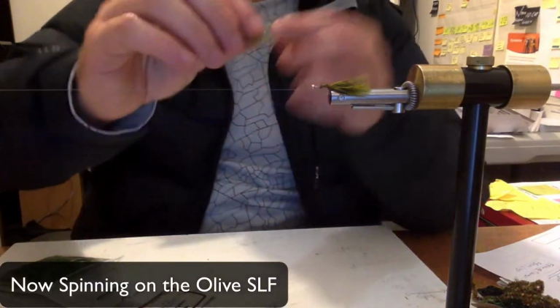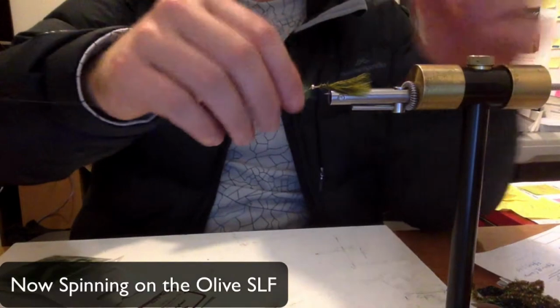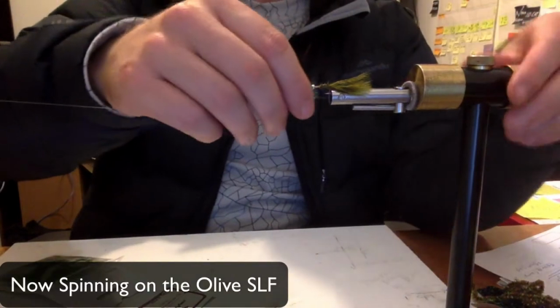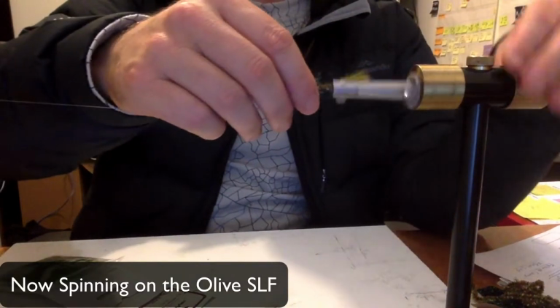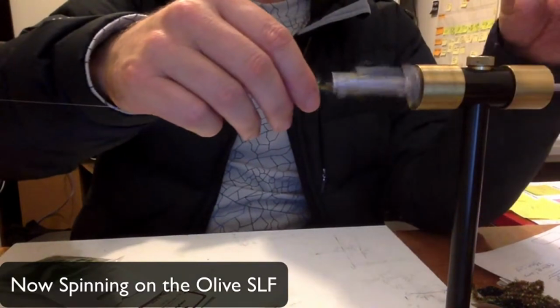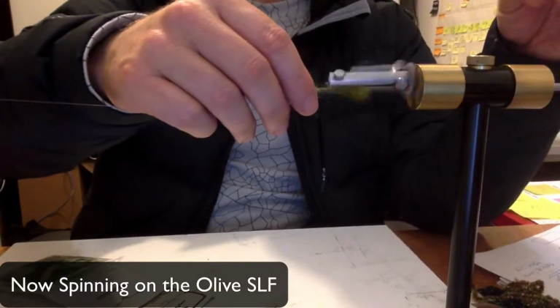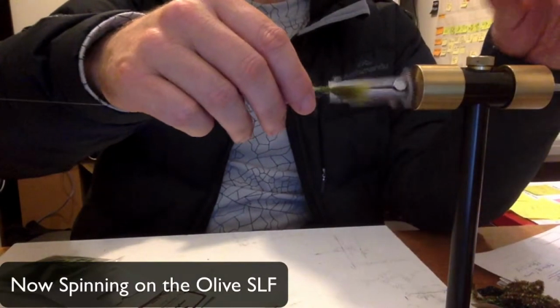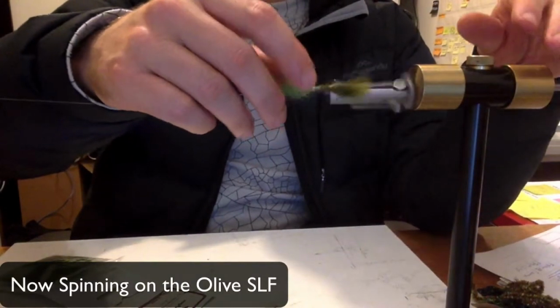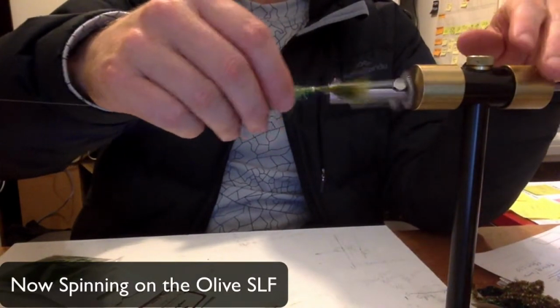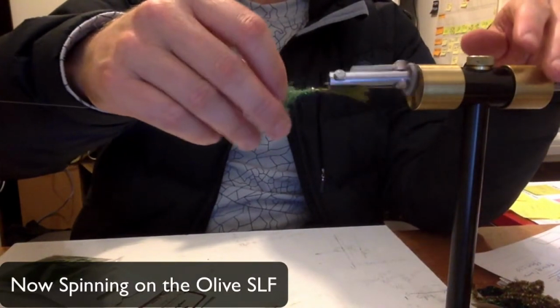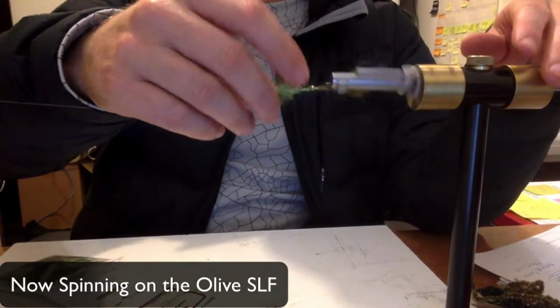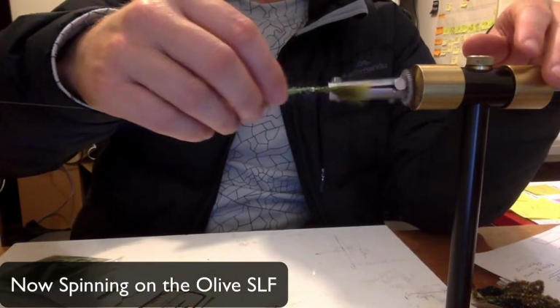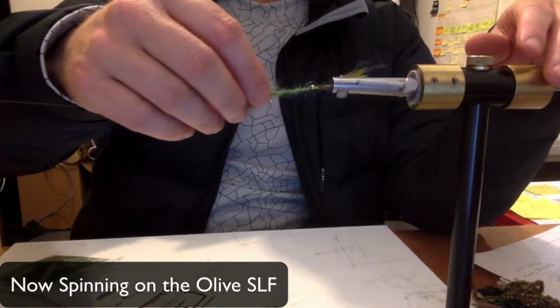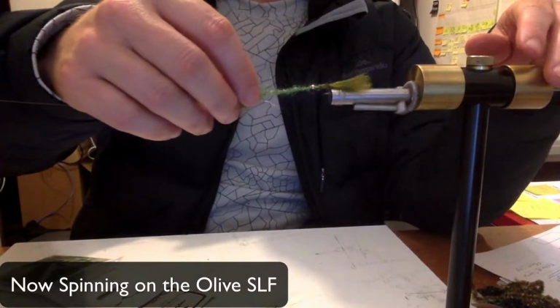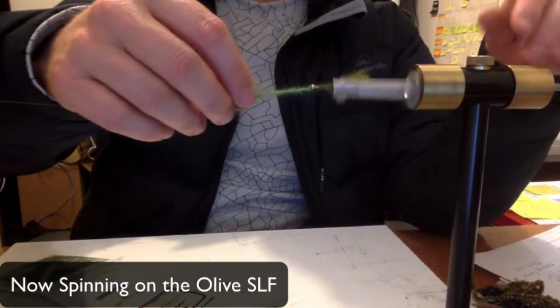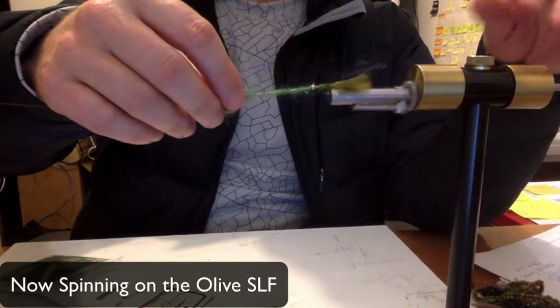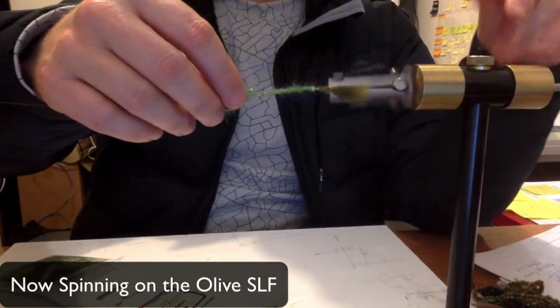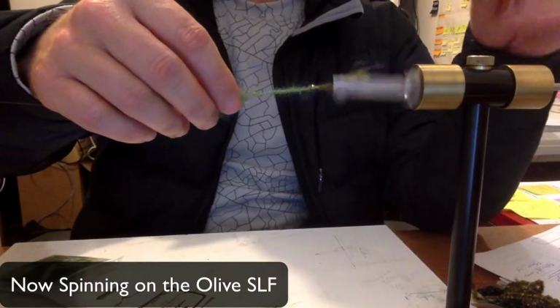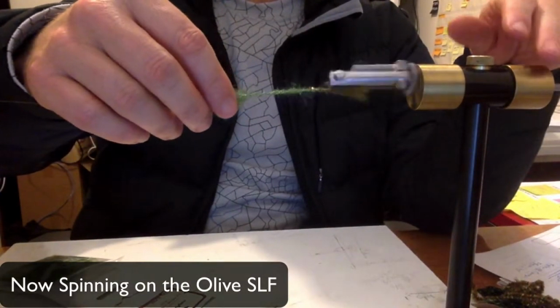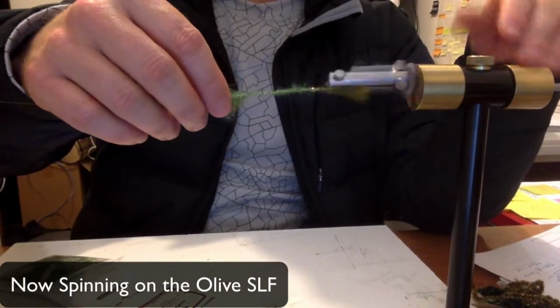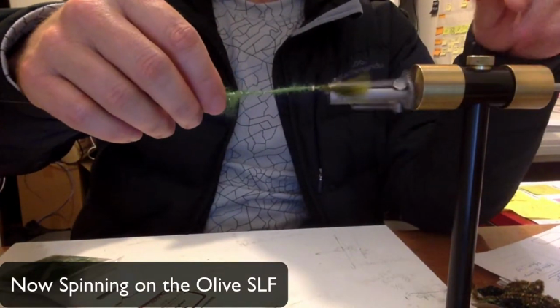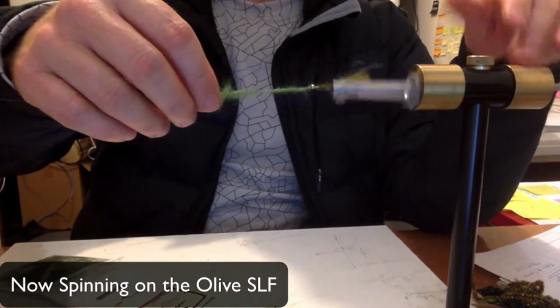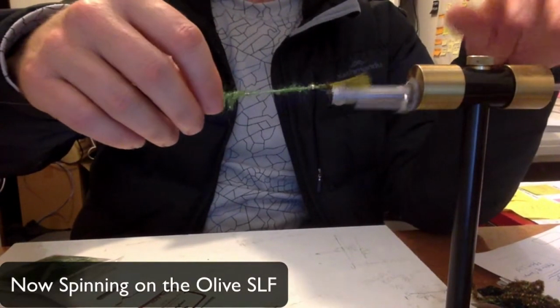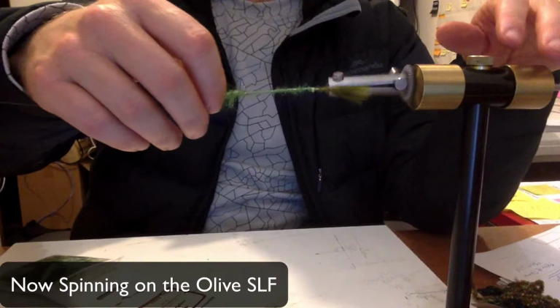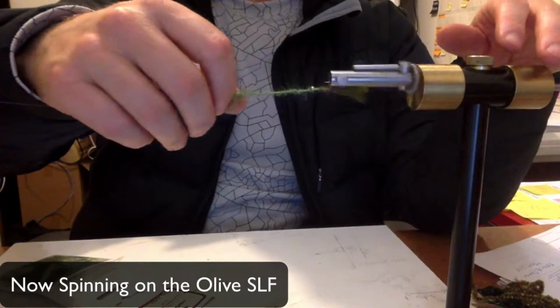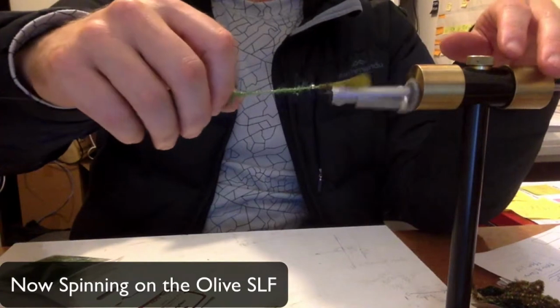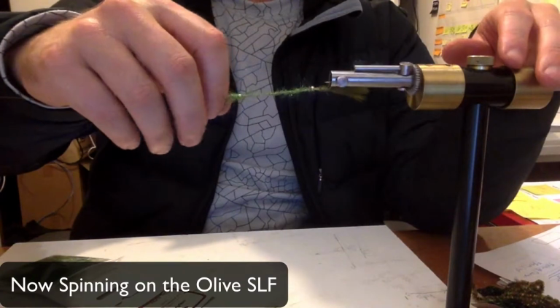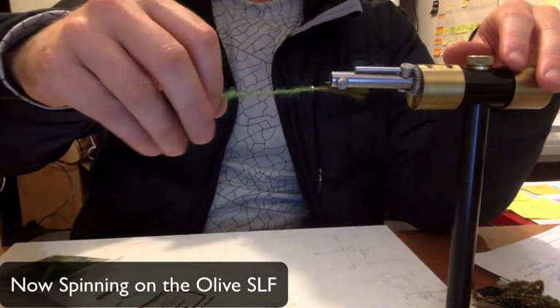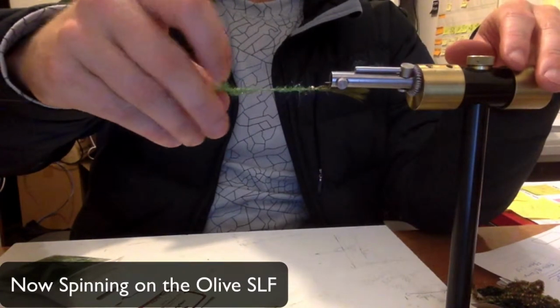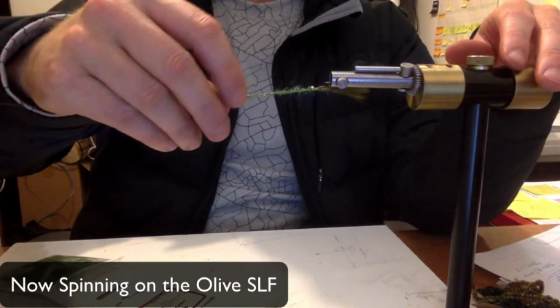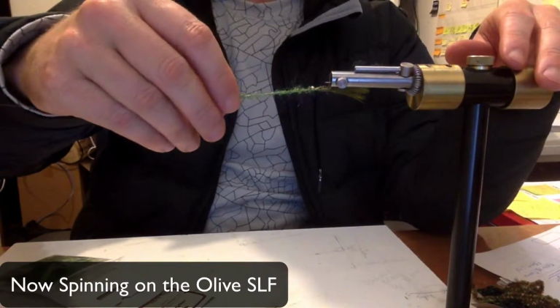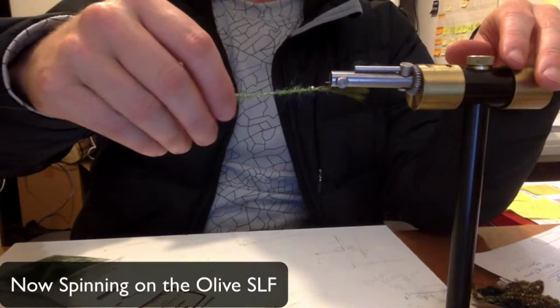We're now spinning on the Olive SLF. Spinning, spinning, spinning.